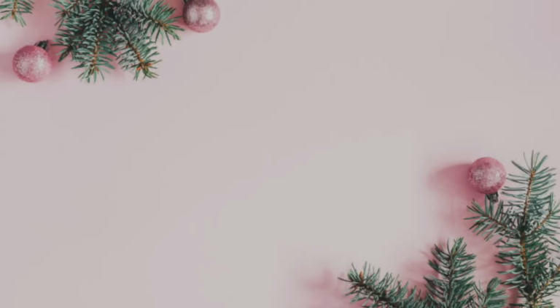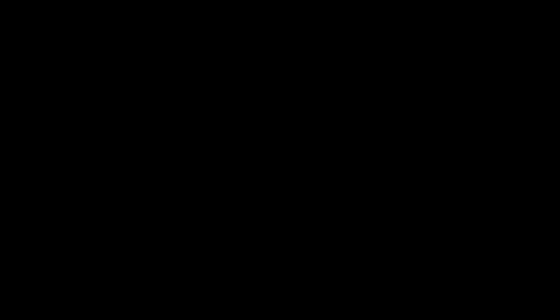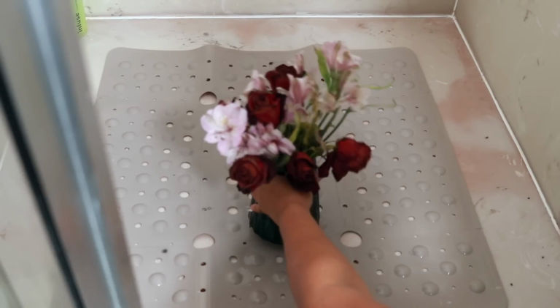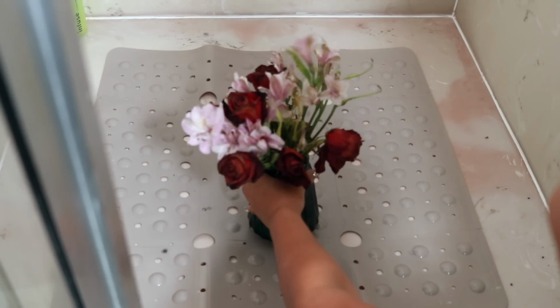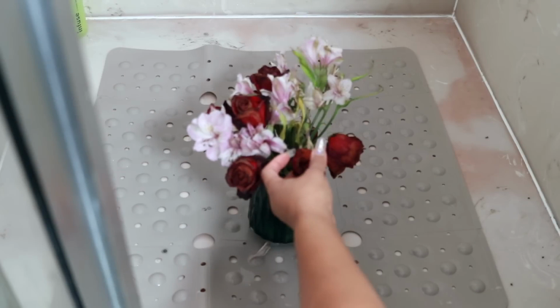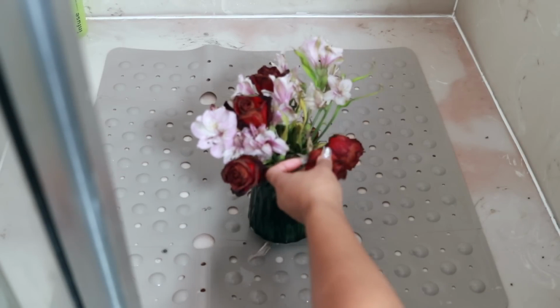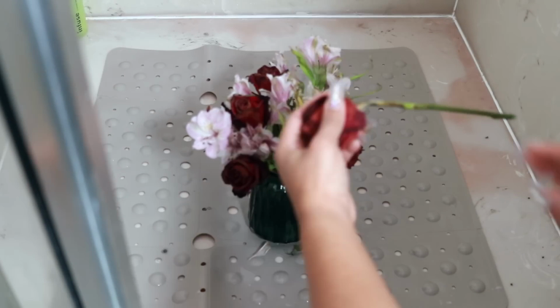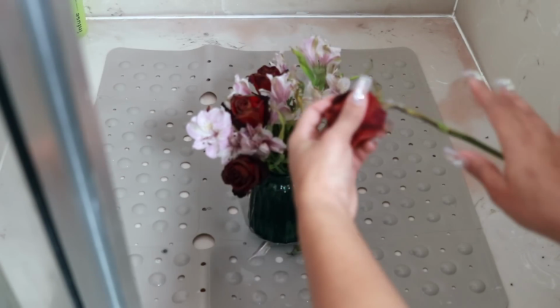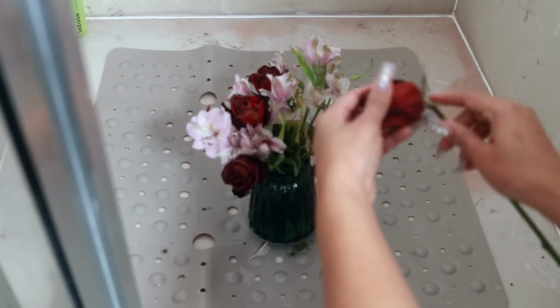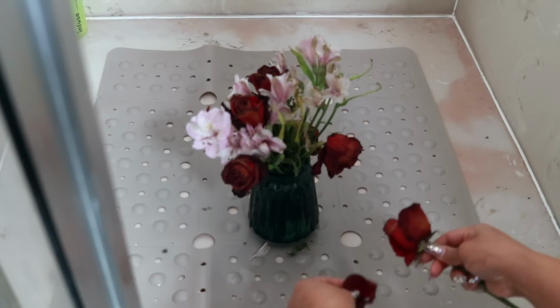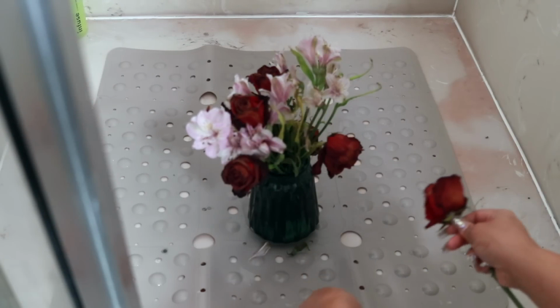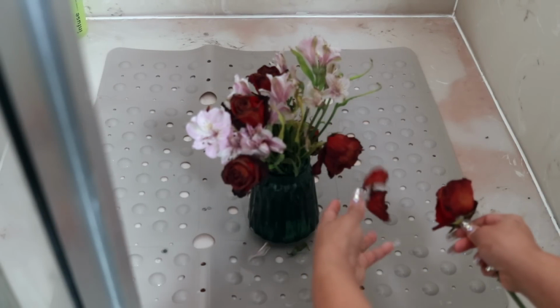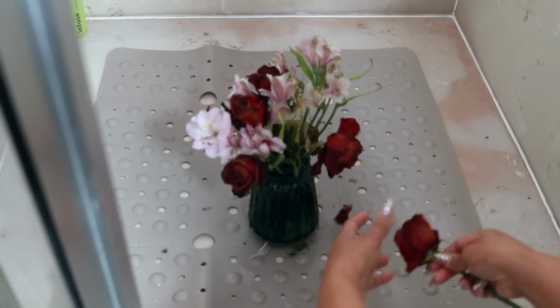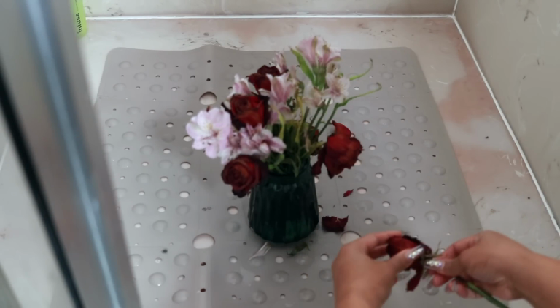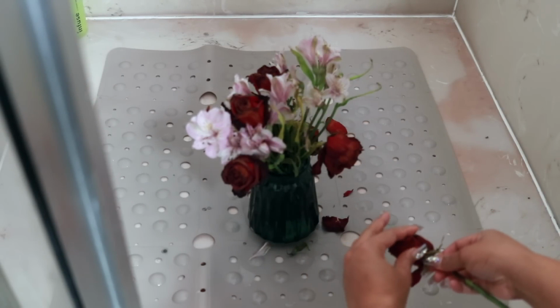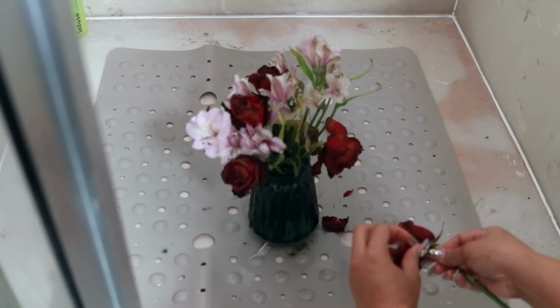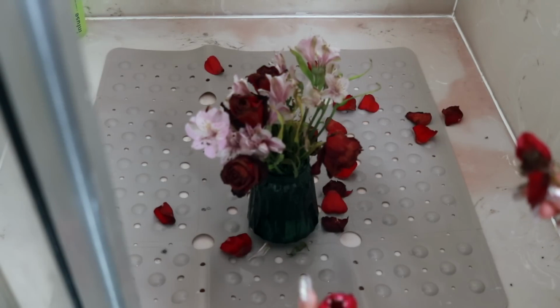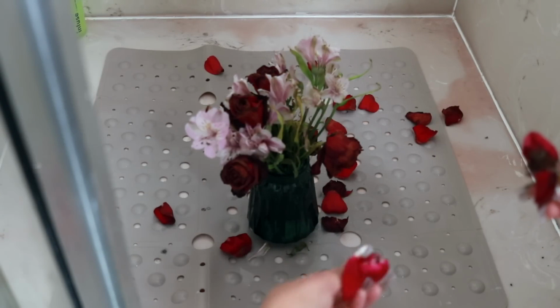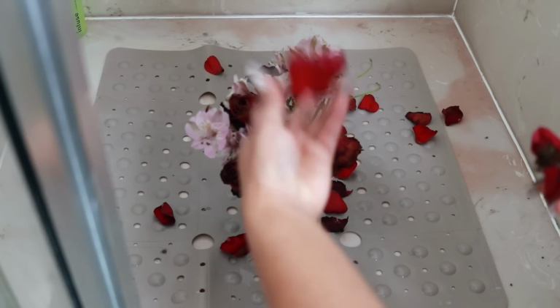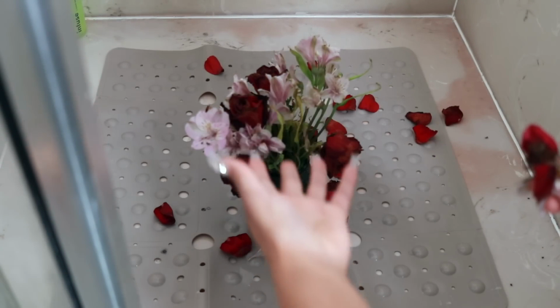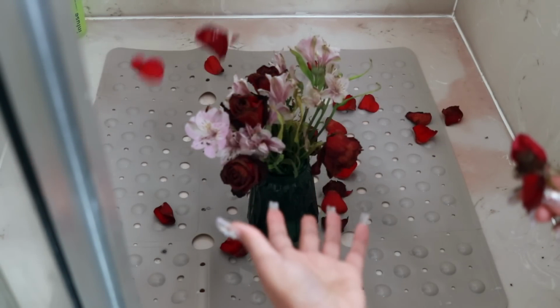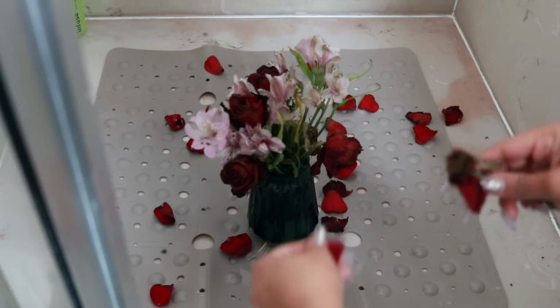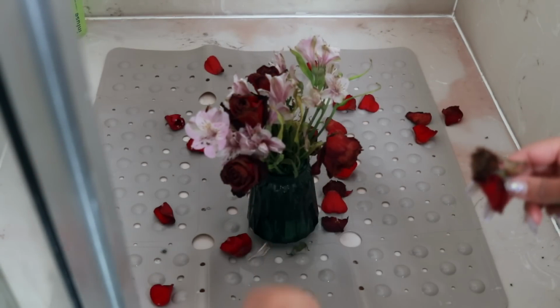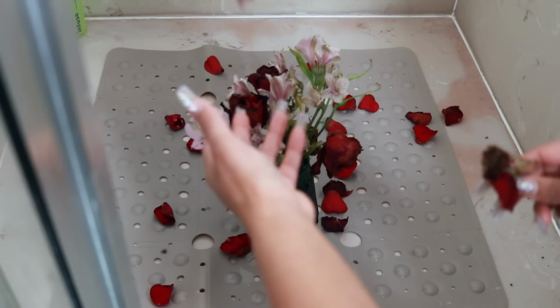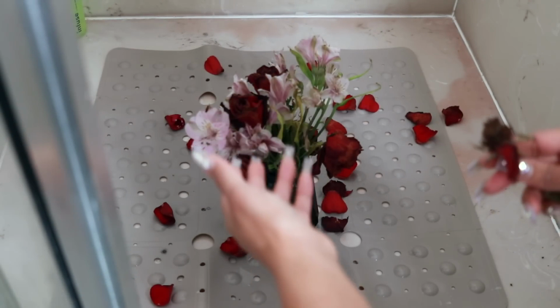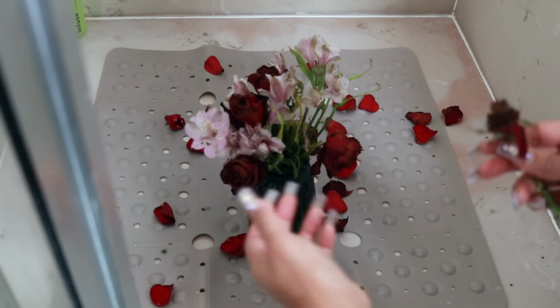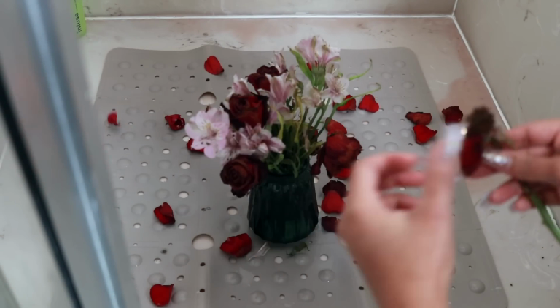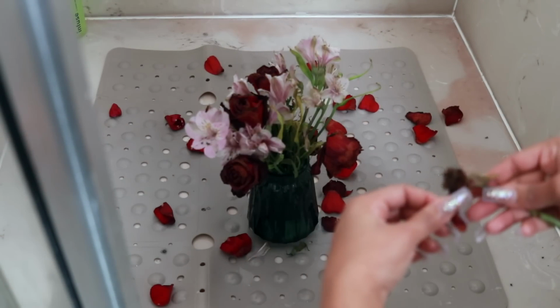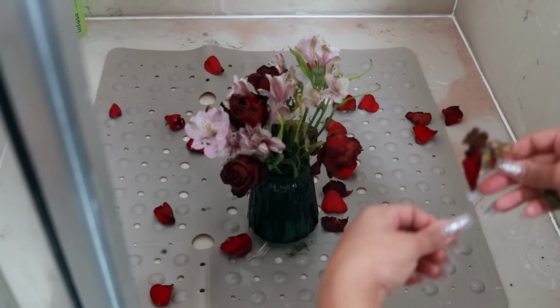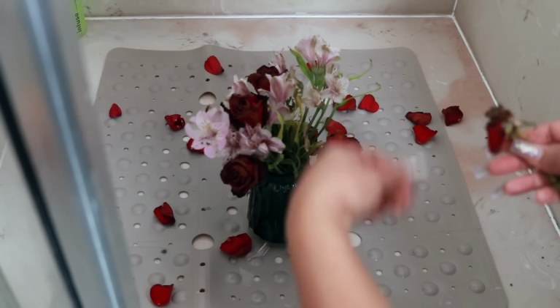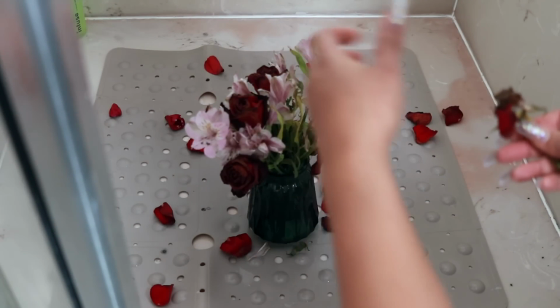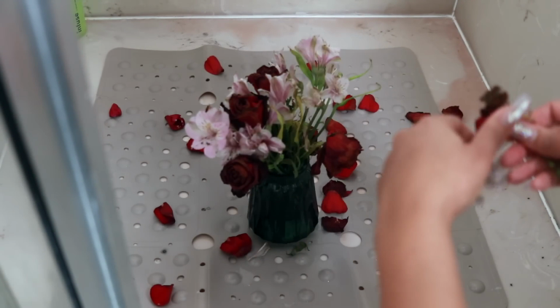Hey y'all, it's Olive Destiny. Today's video is my shower routine, a winter edition.